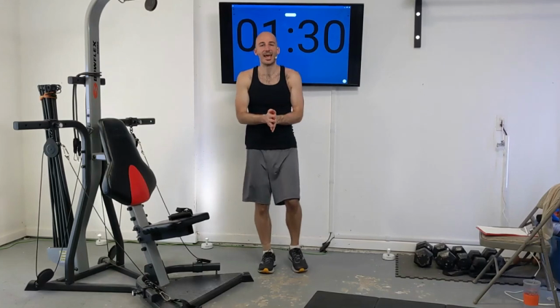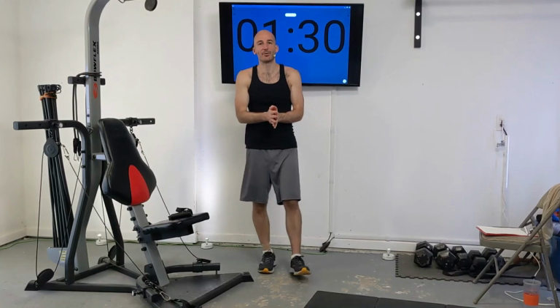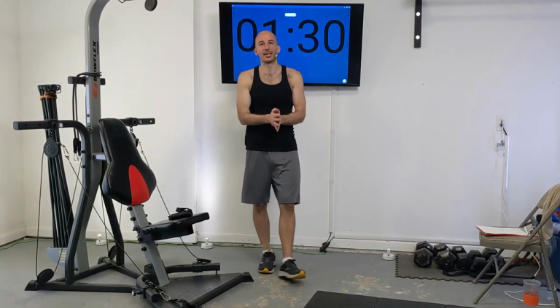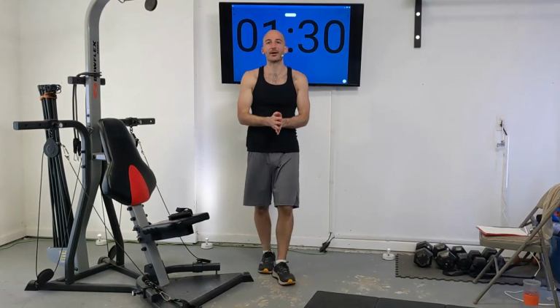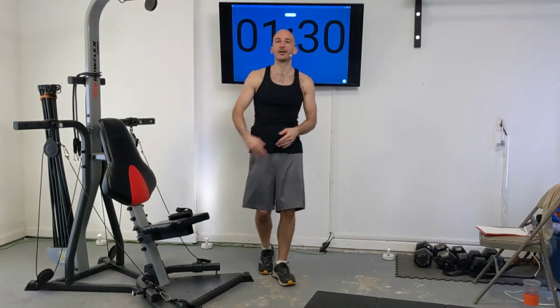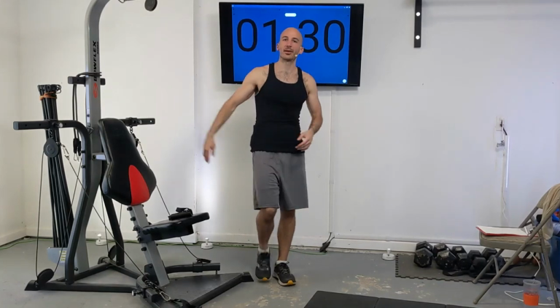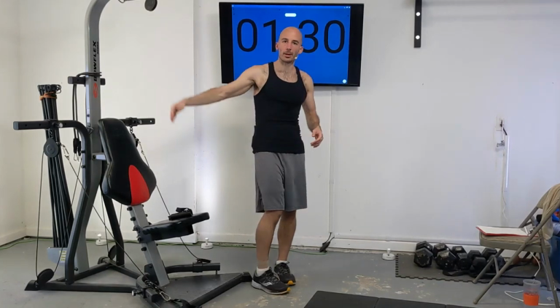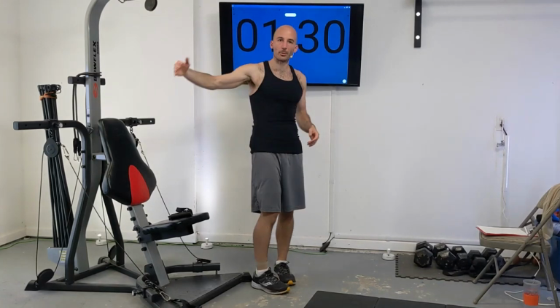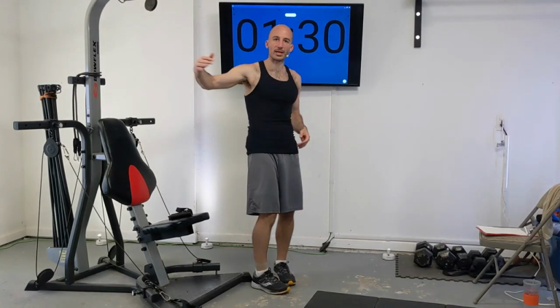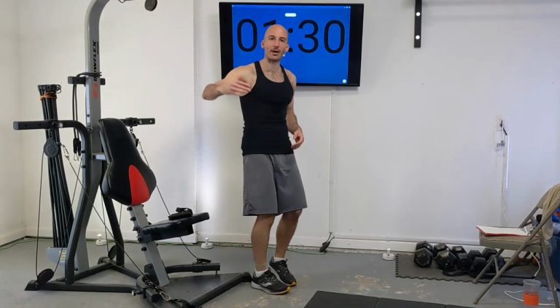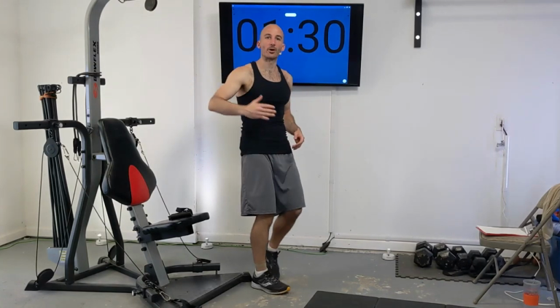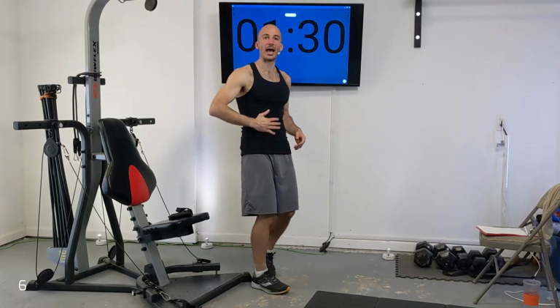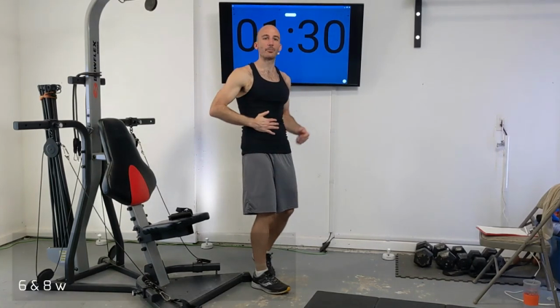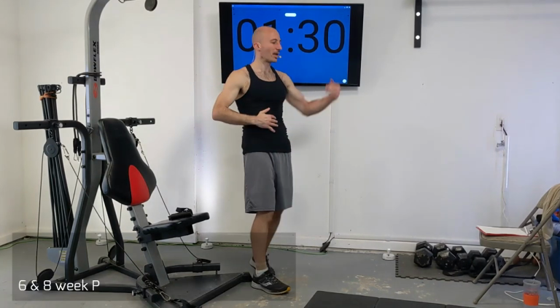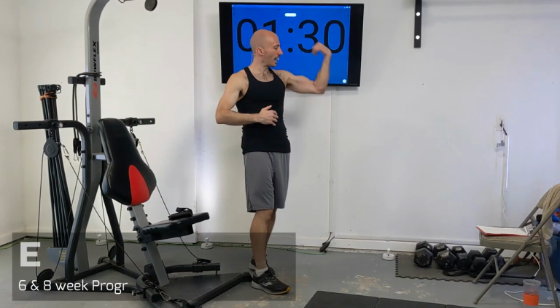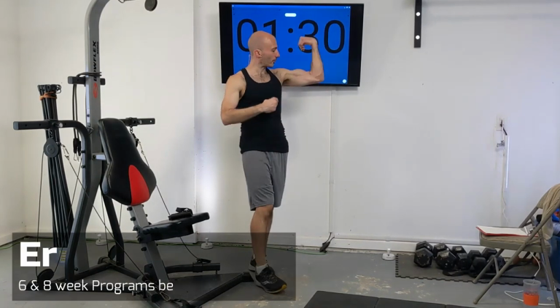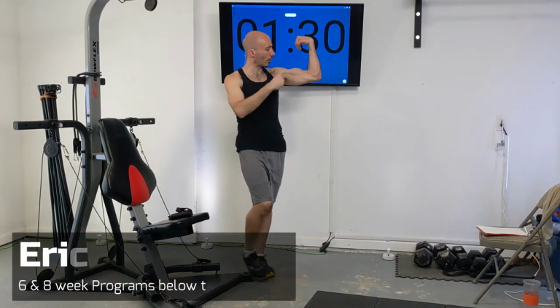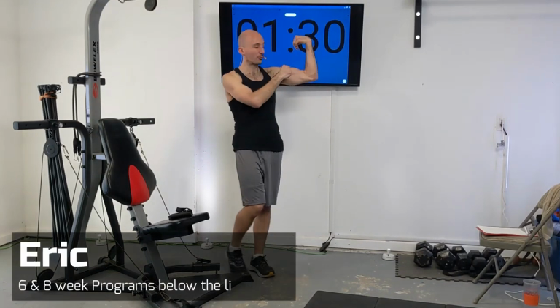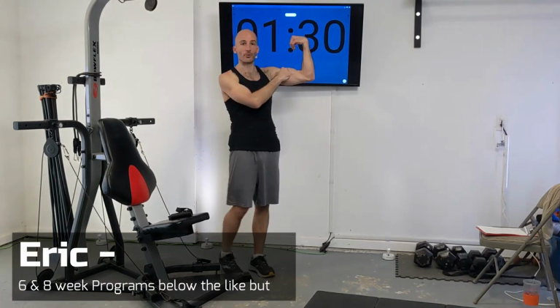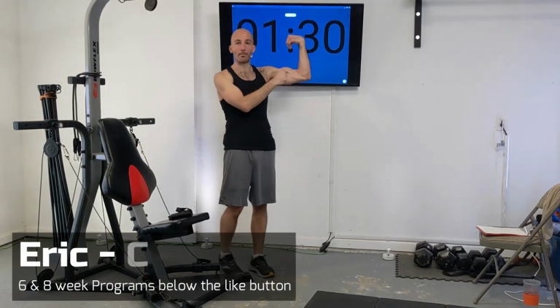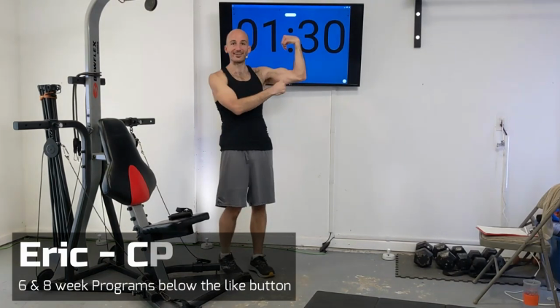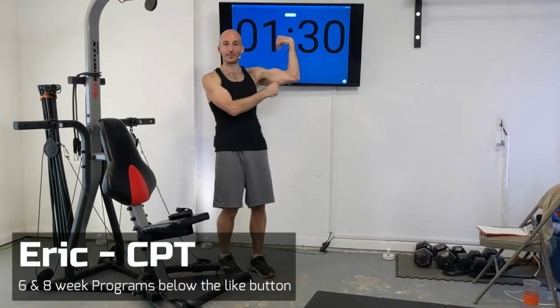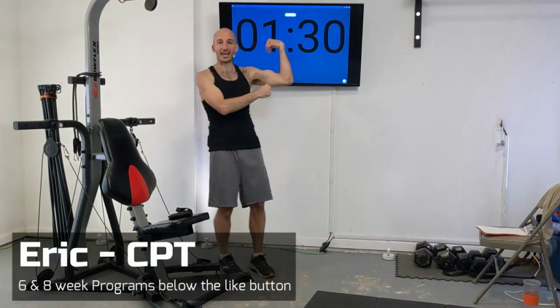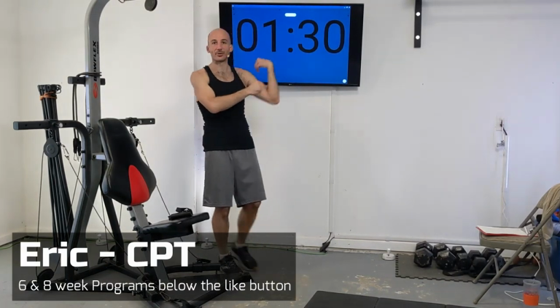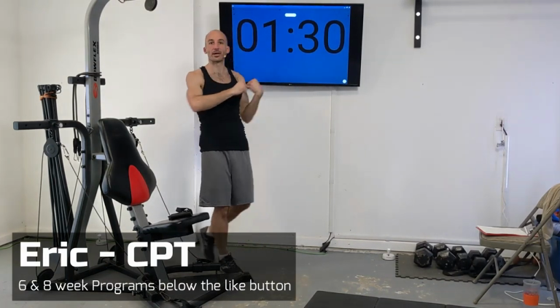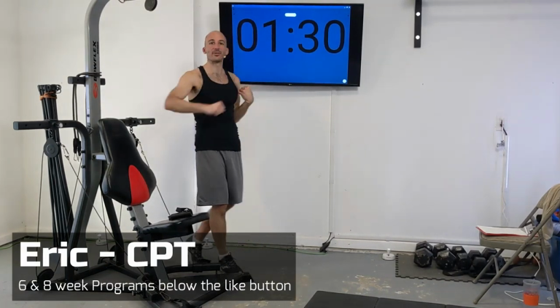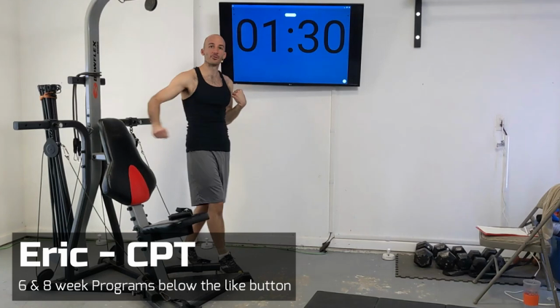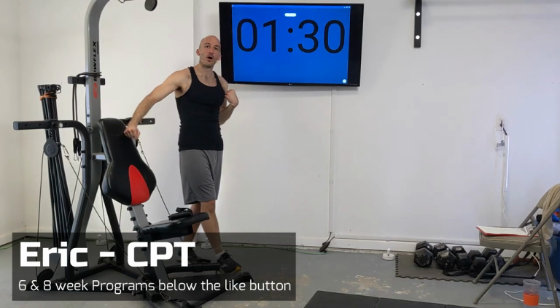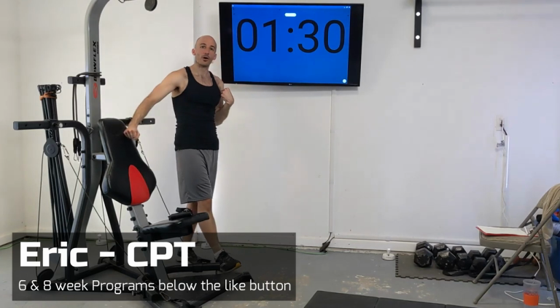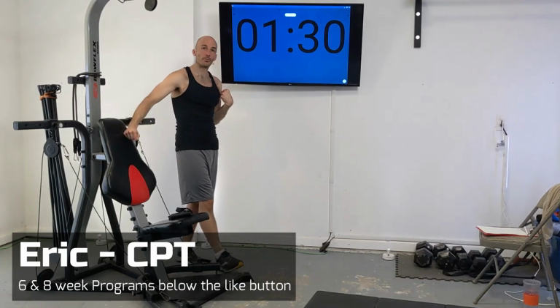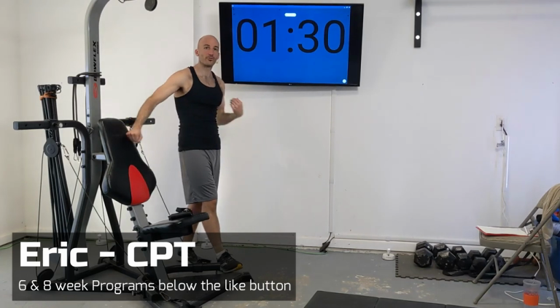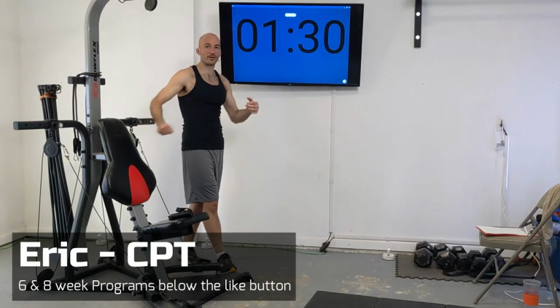Hey everybody, Eric here today. We're going to be working out our abs and our arms, both our biceps and our triceps on the Bowflex.